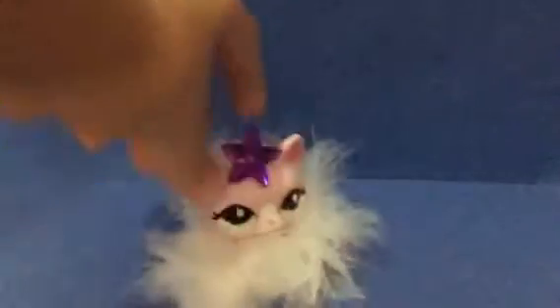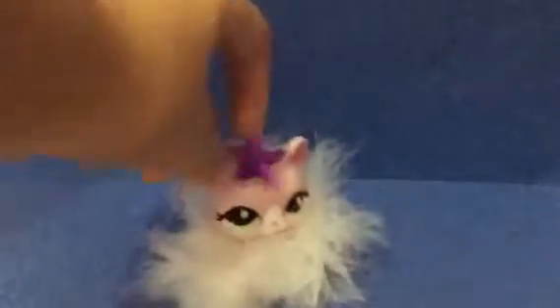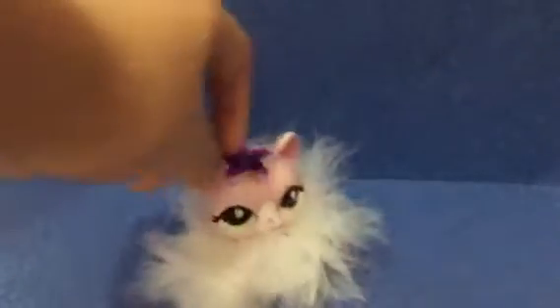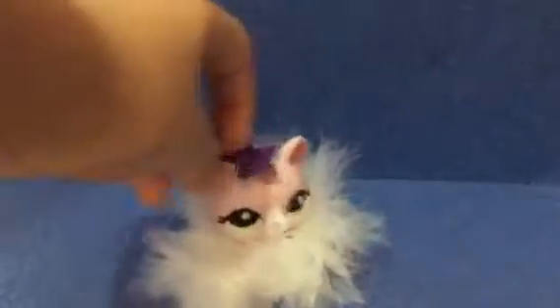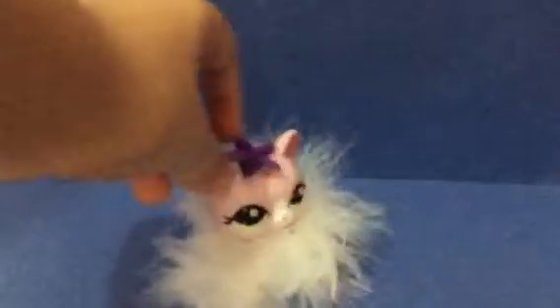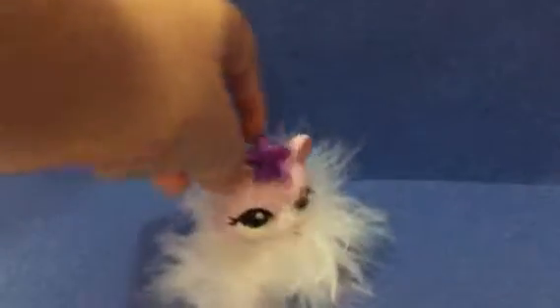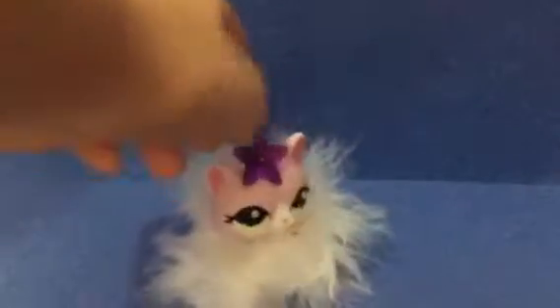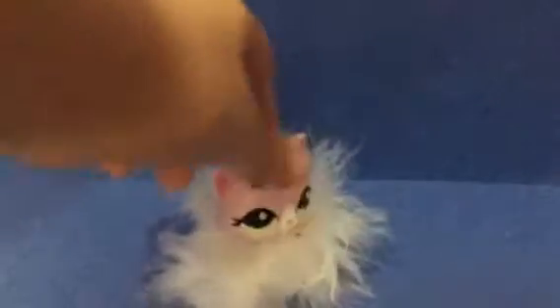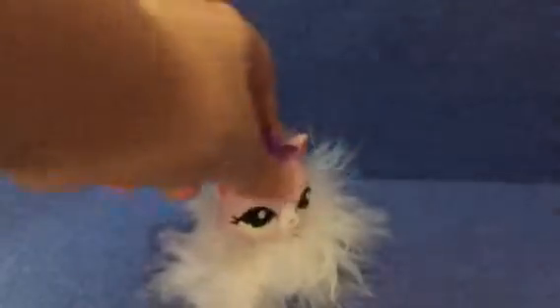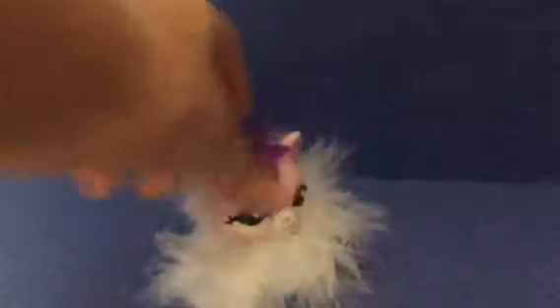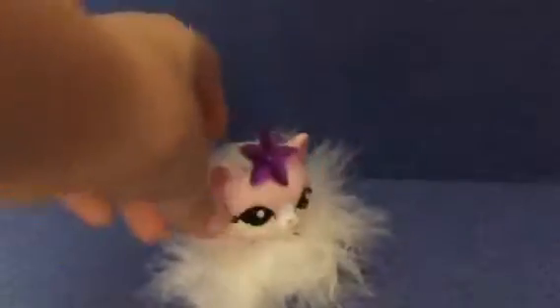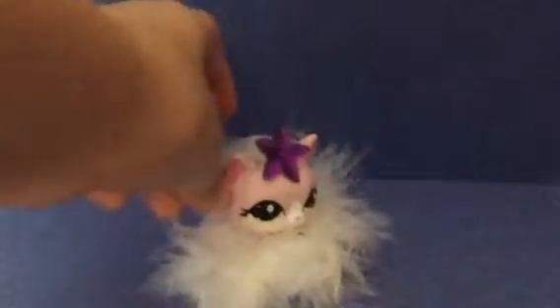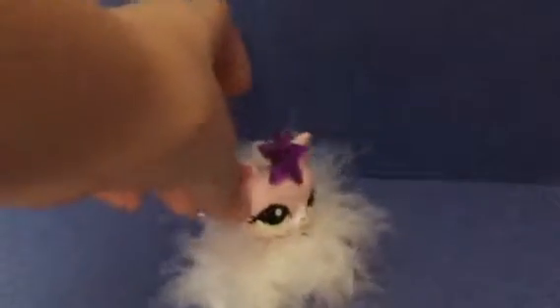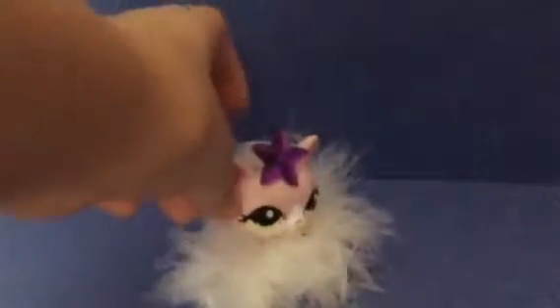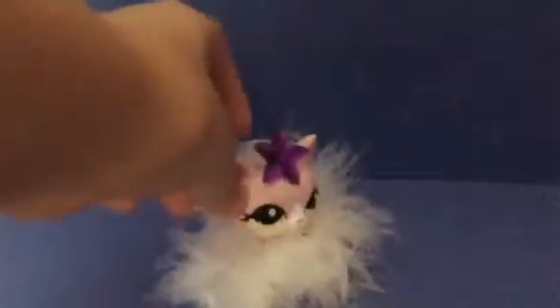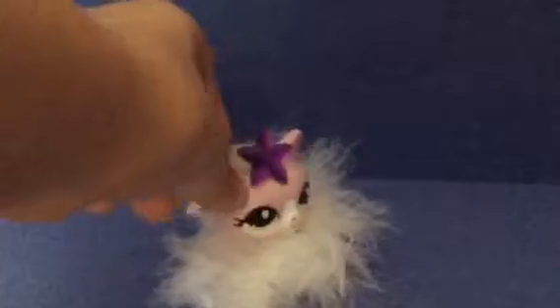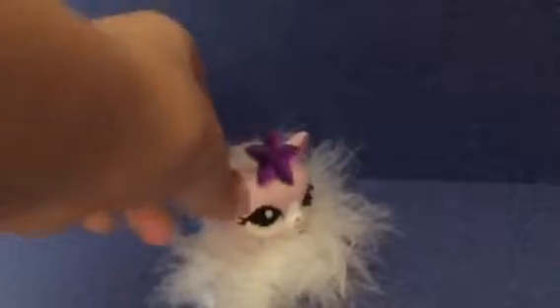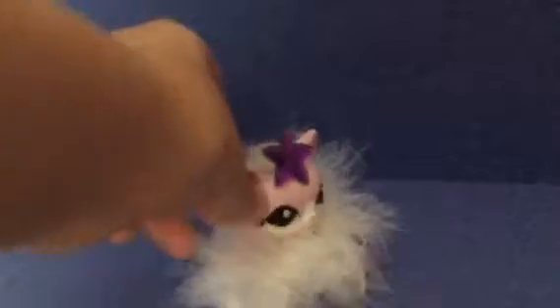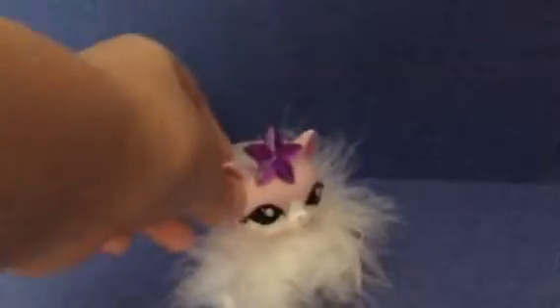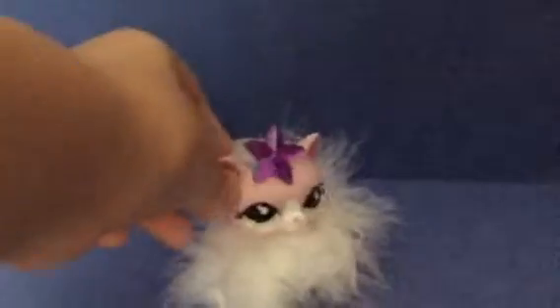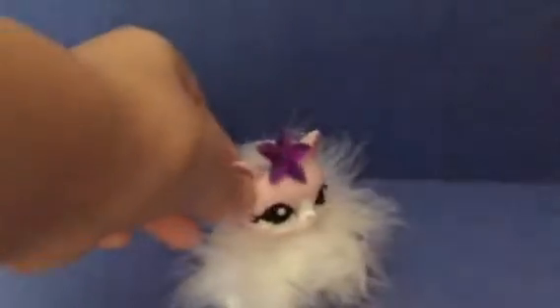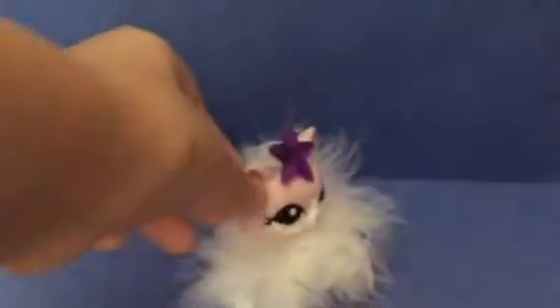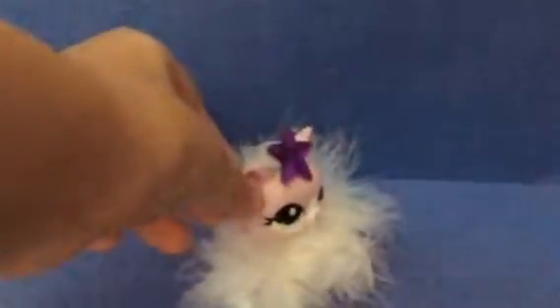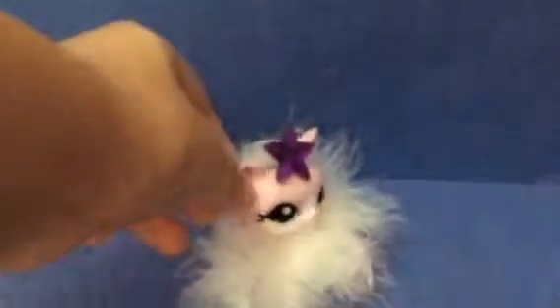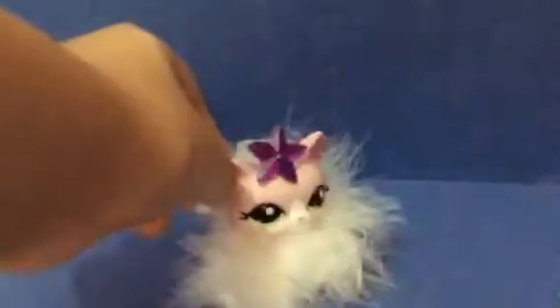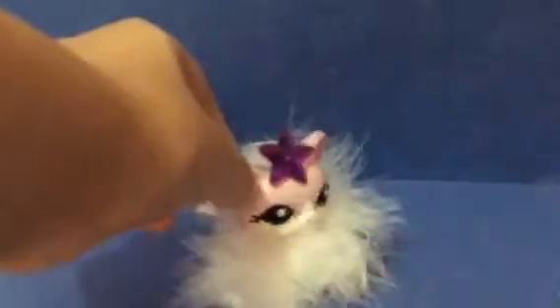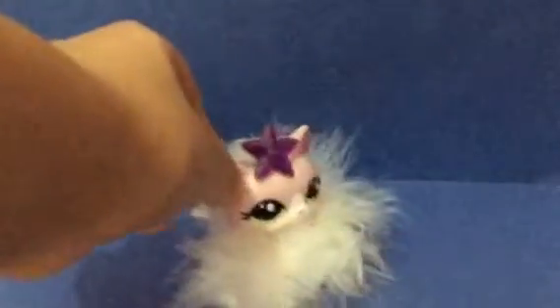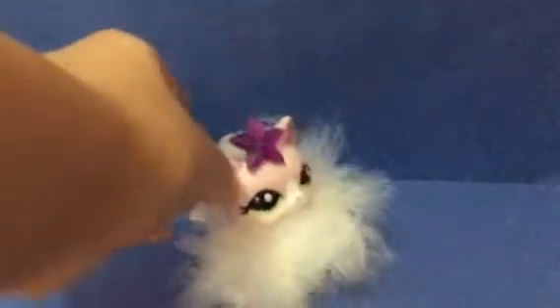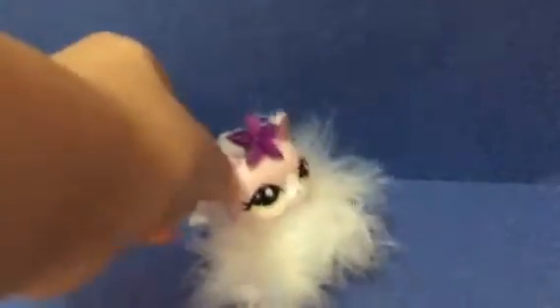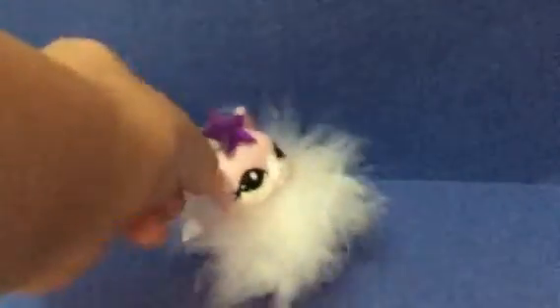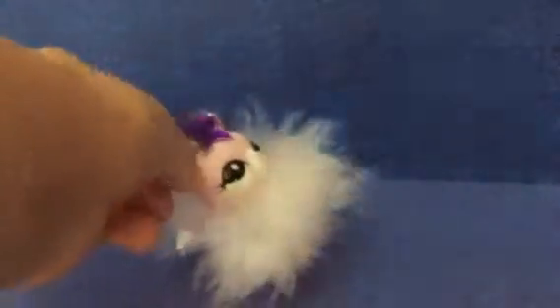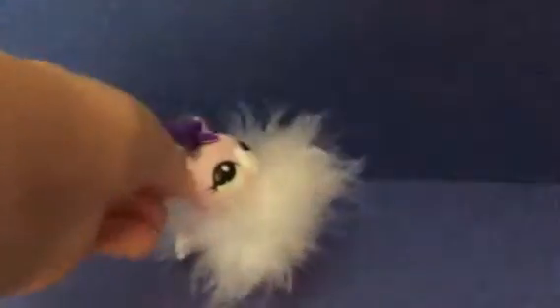Hey guys, it's SK — and don't worry about what I'm wearing — but today is Christmas countdown number one!